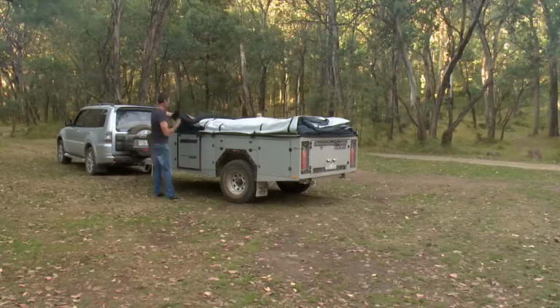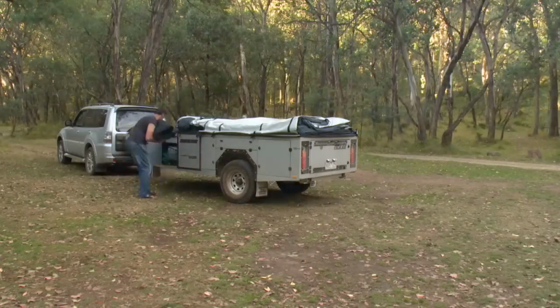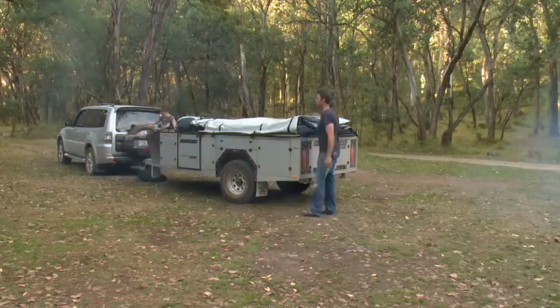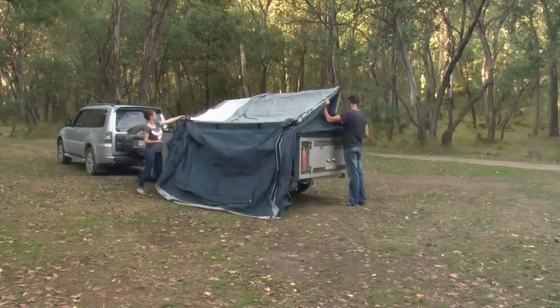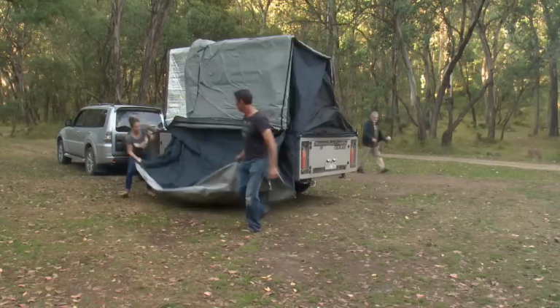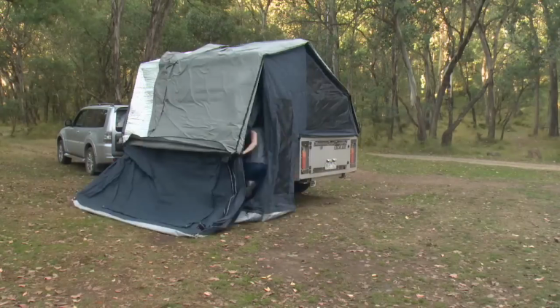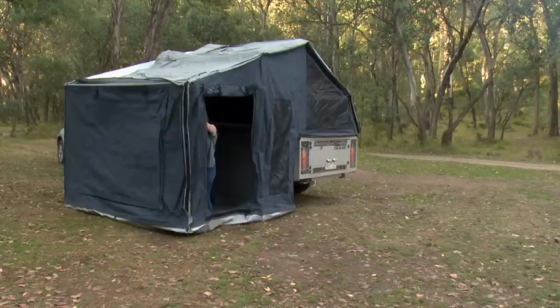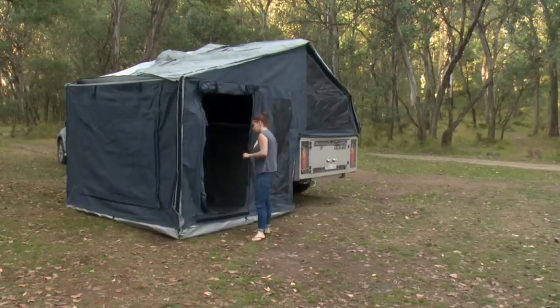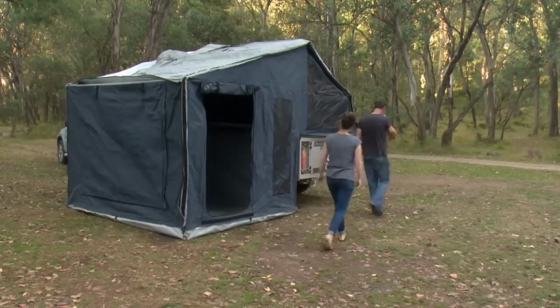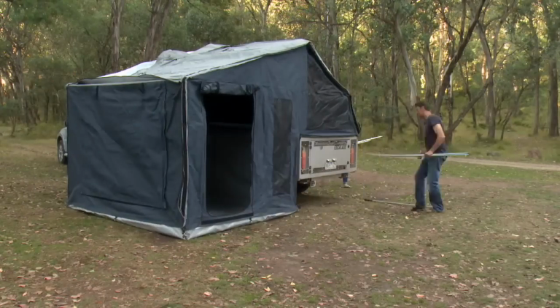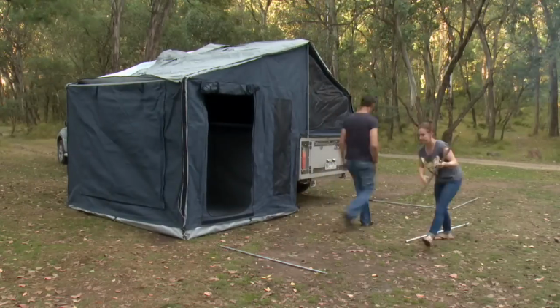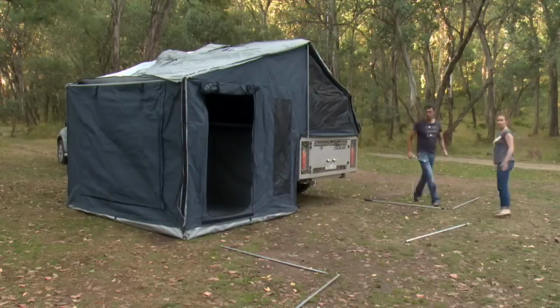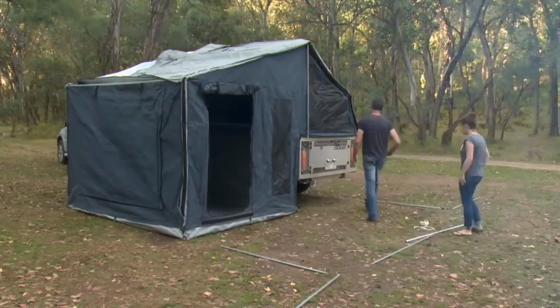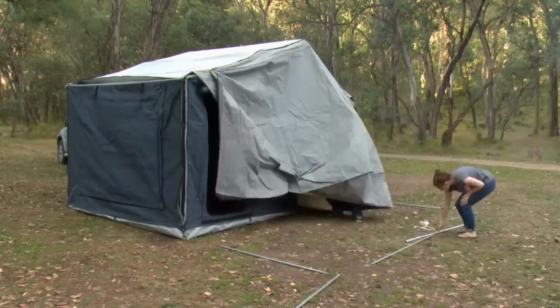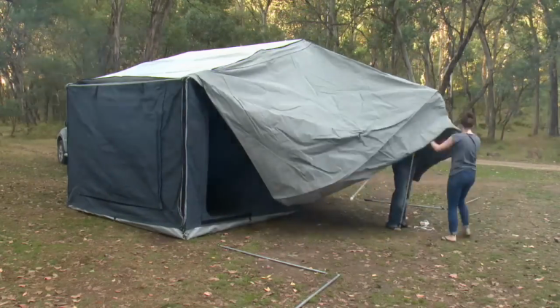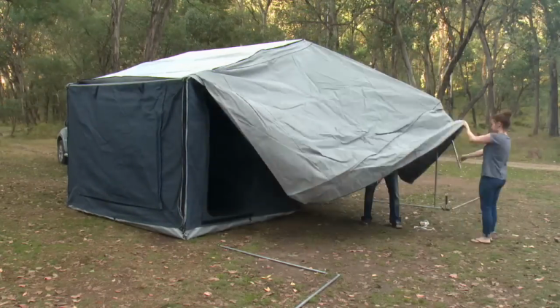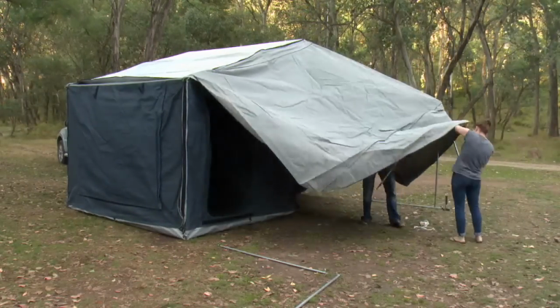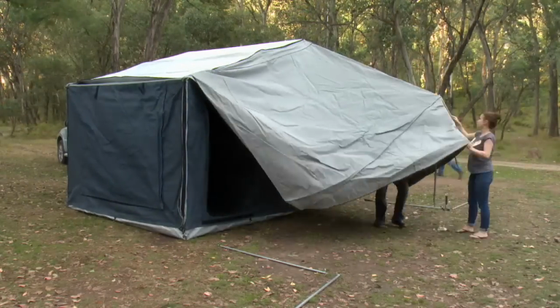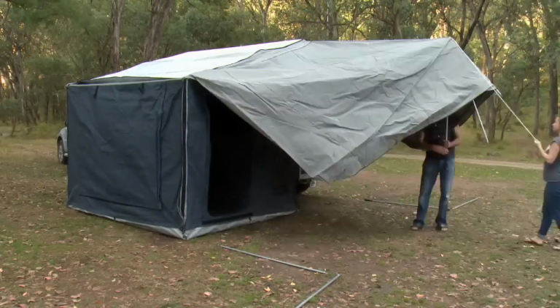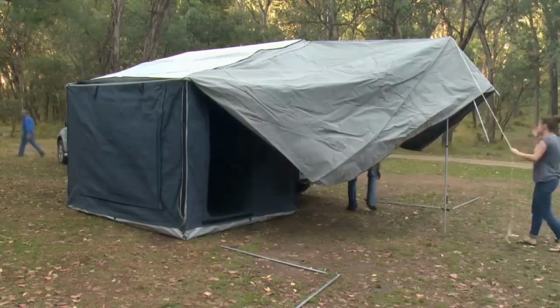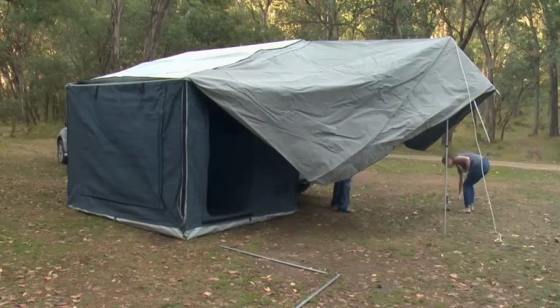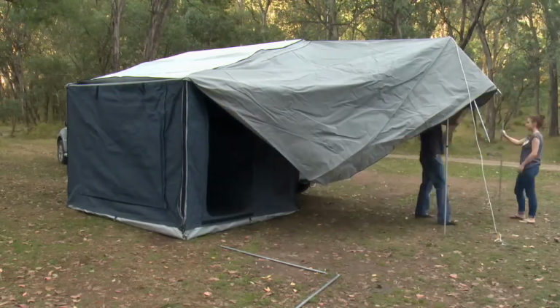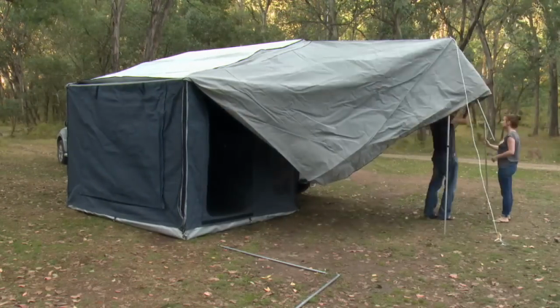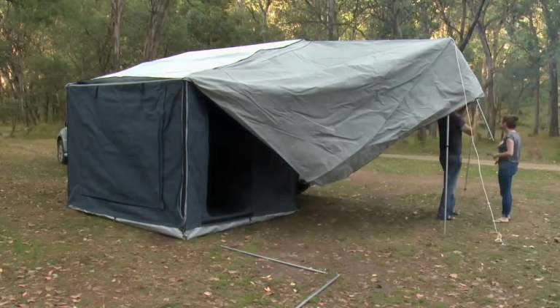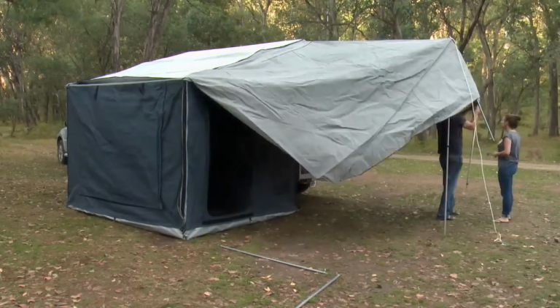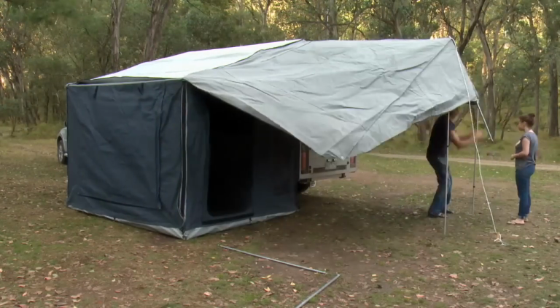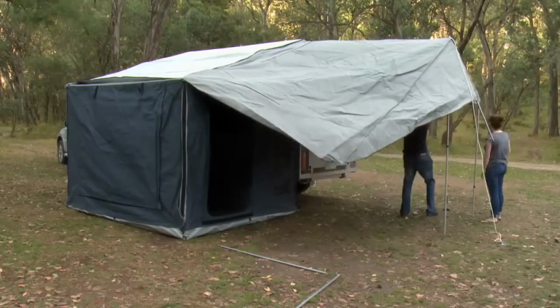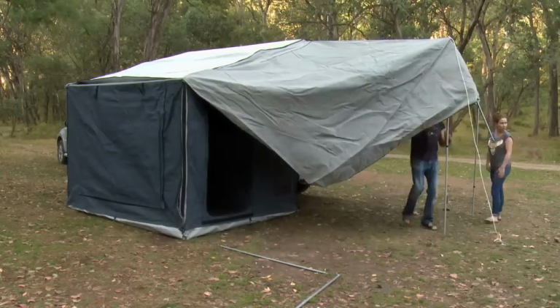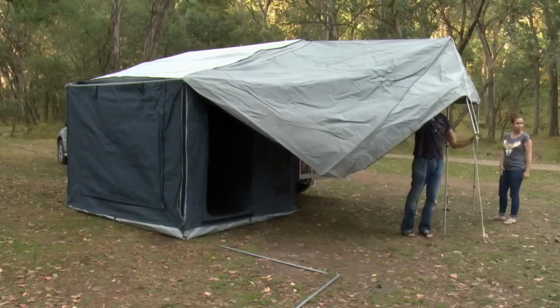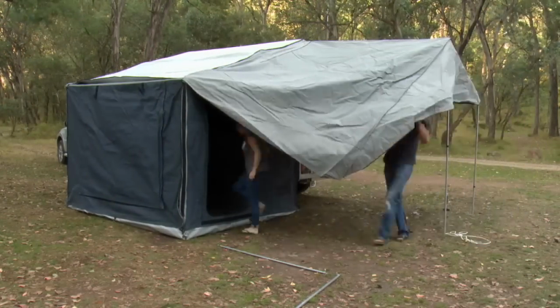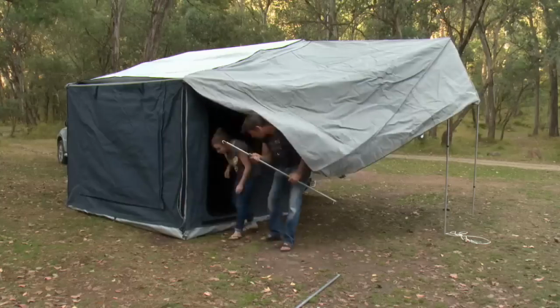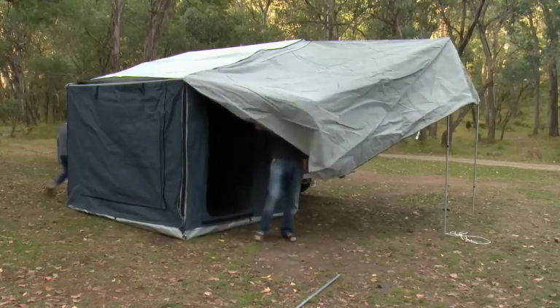I helped set this up yesterday and I think it took us, even with the annex walls, about 10 minutes — 10 minutes for the whole camper, which is pretty good for a soft floor.